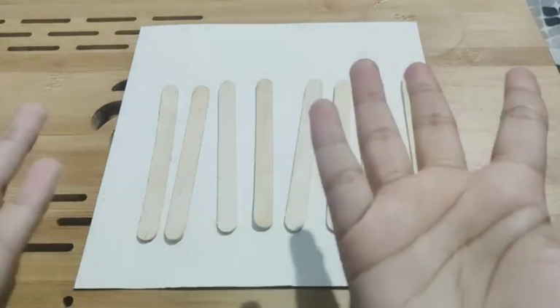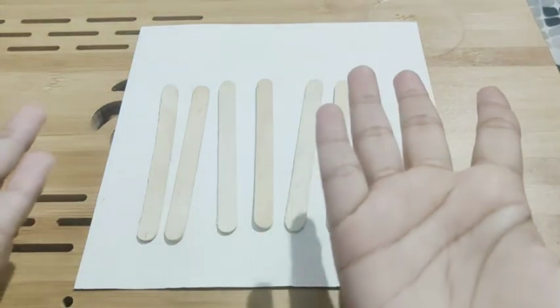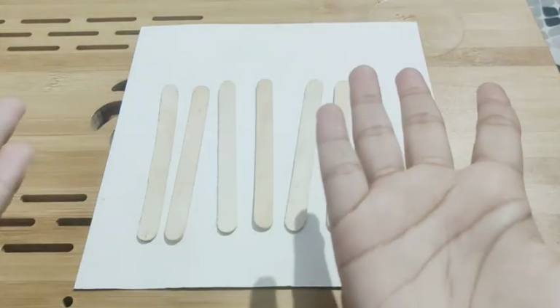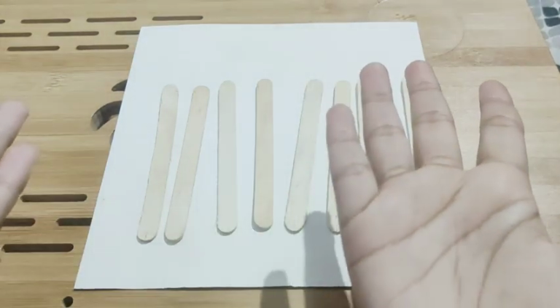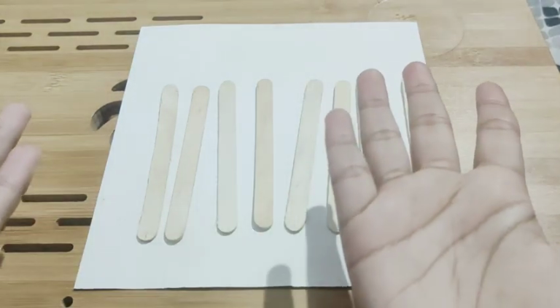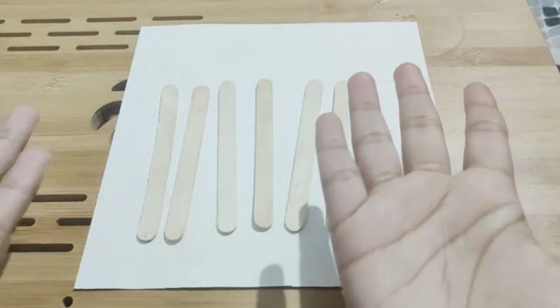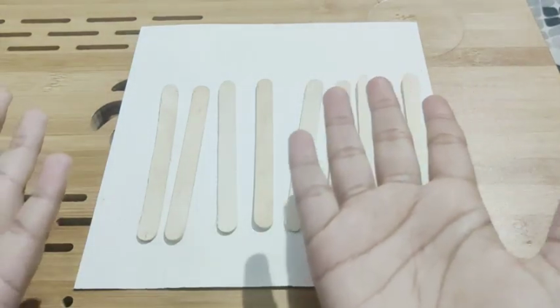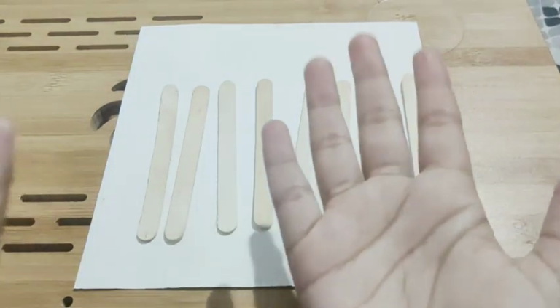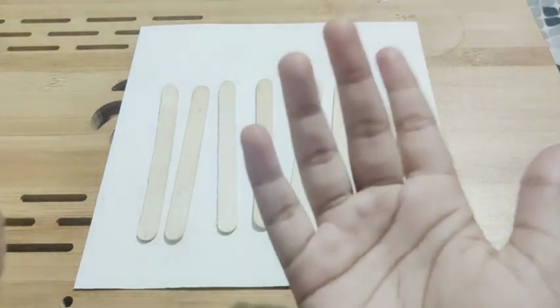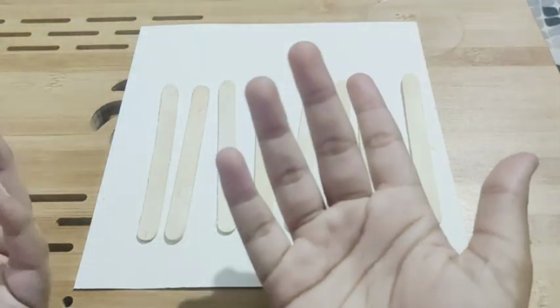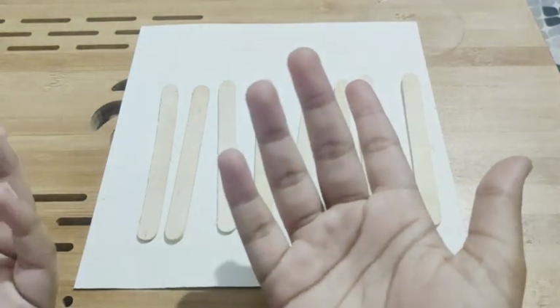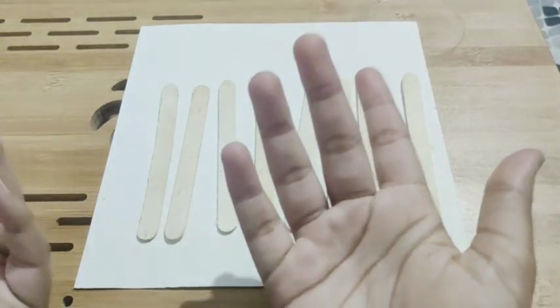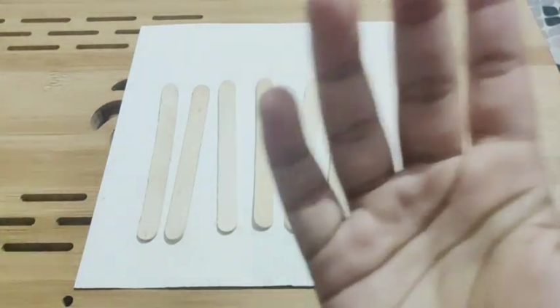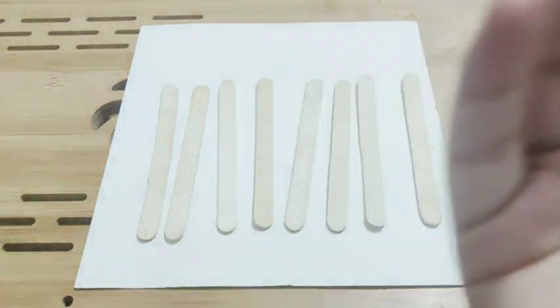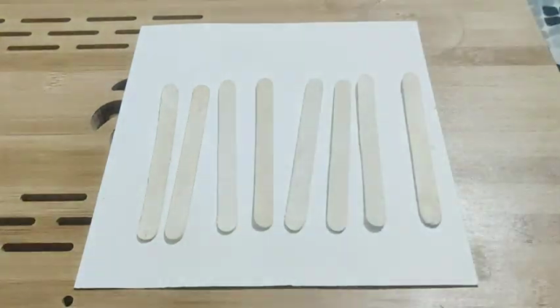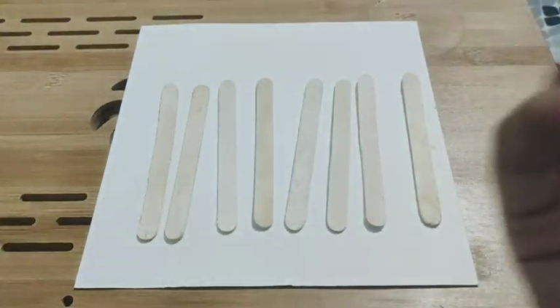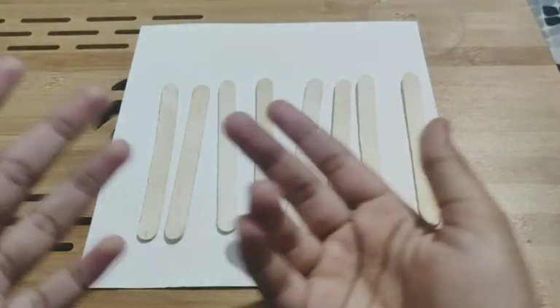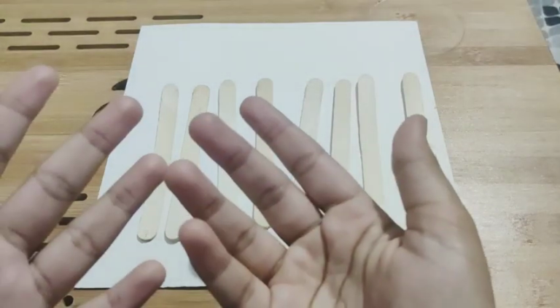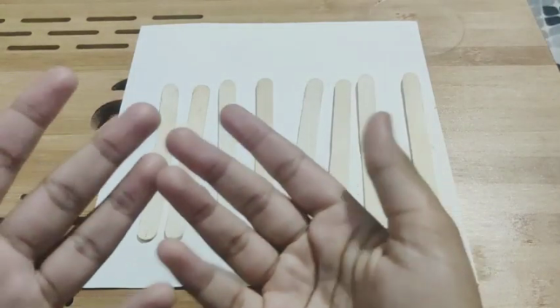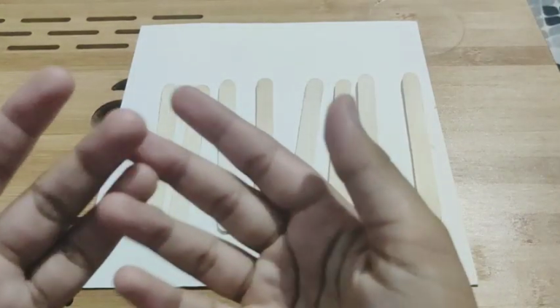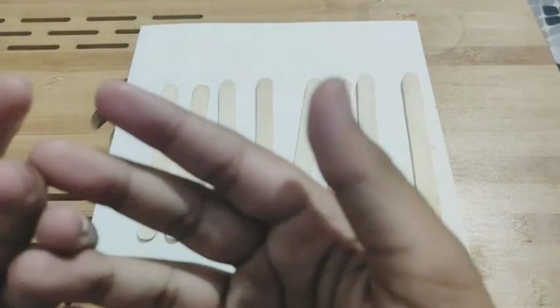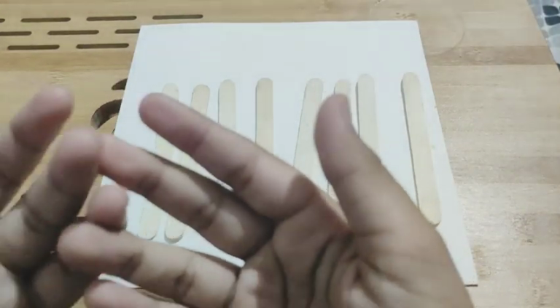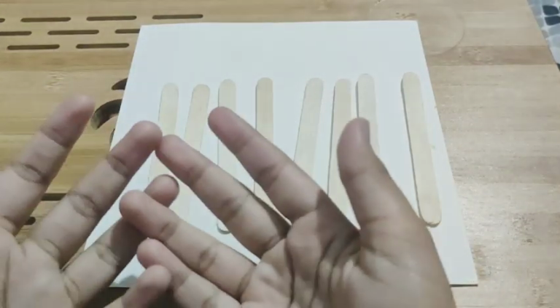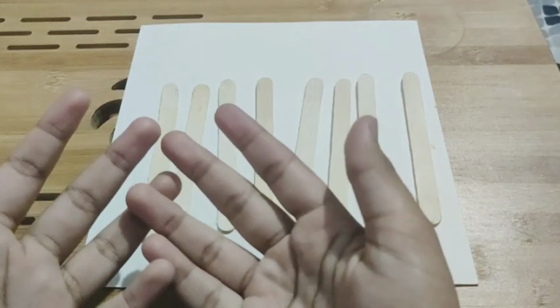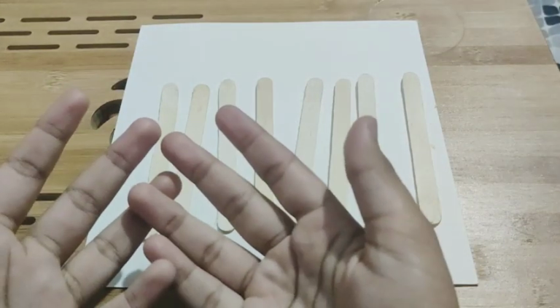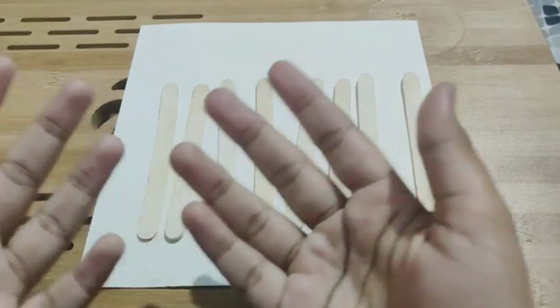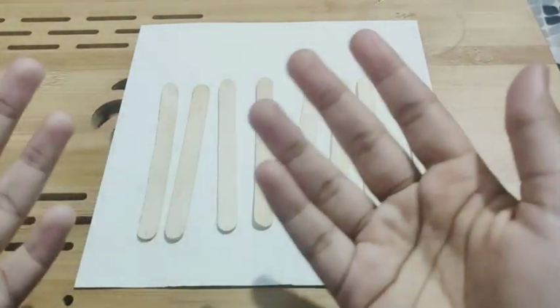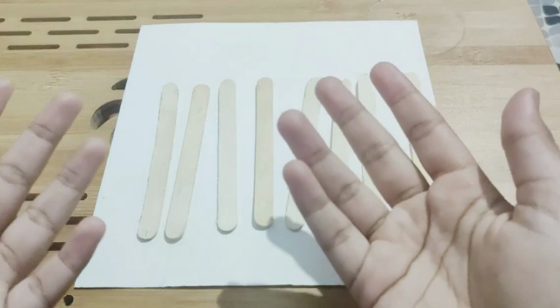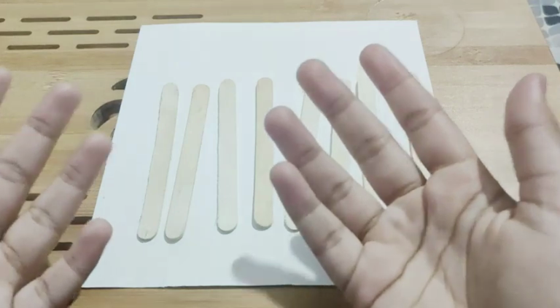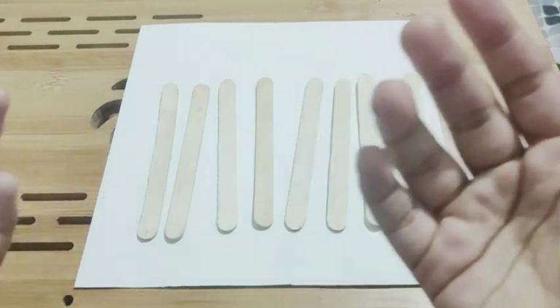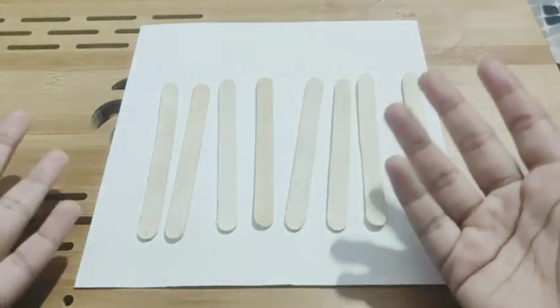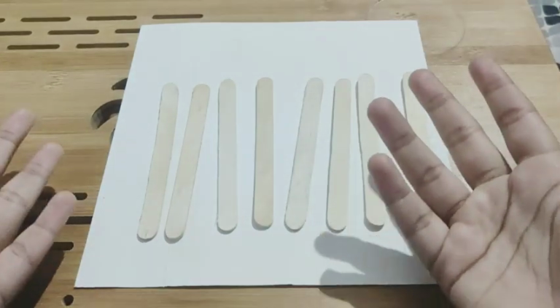It's a very good DIY and cute too. So today we are going to make a photo frame, as shown in the thumbnail and title.